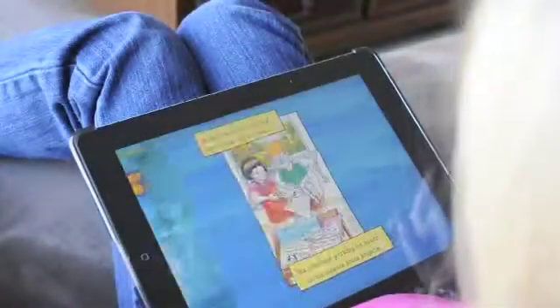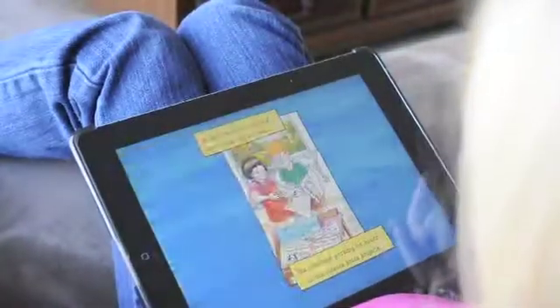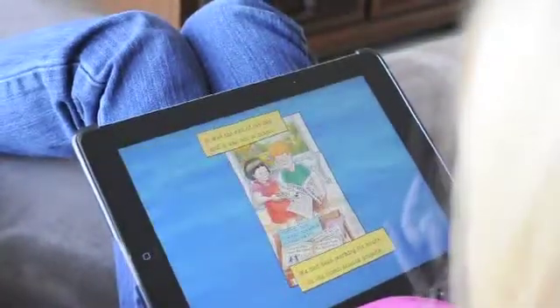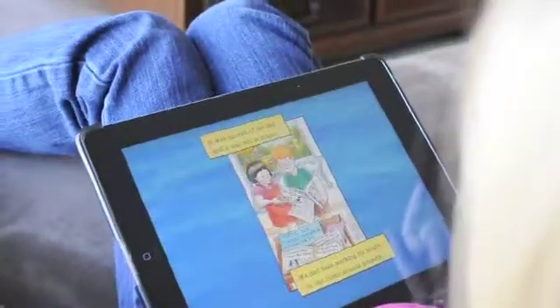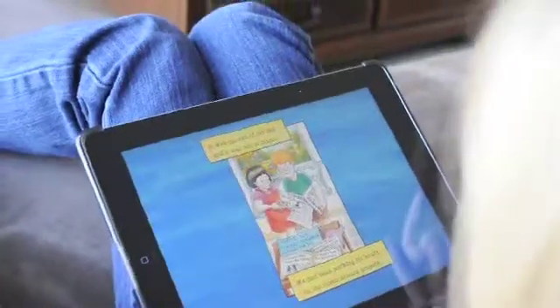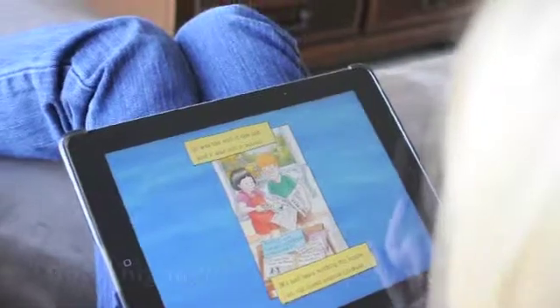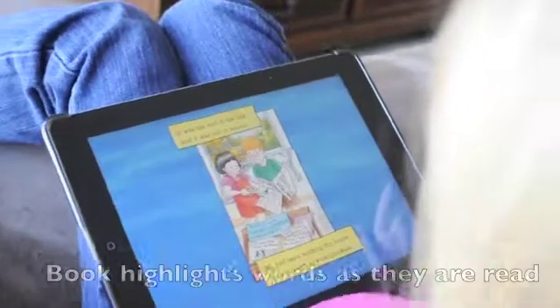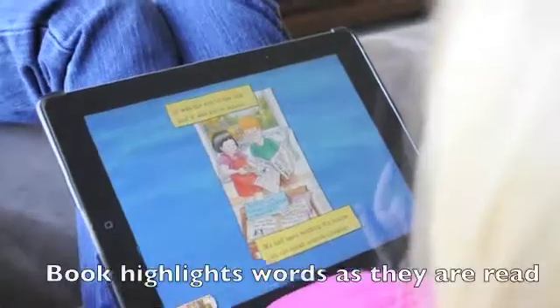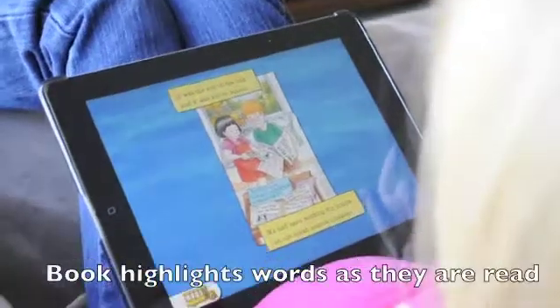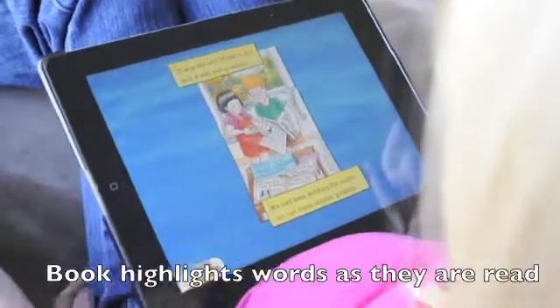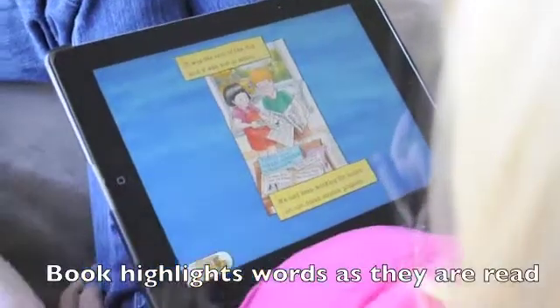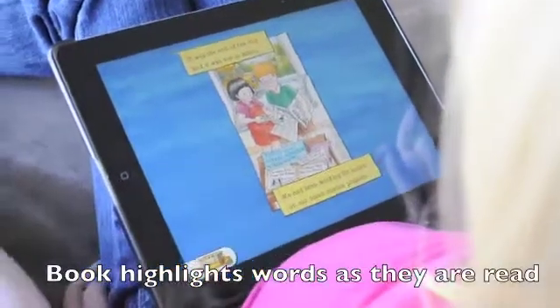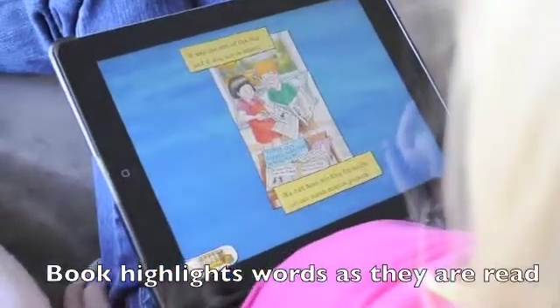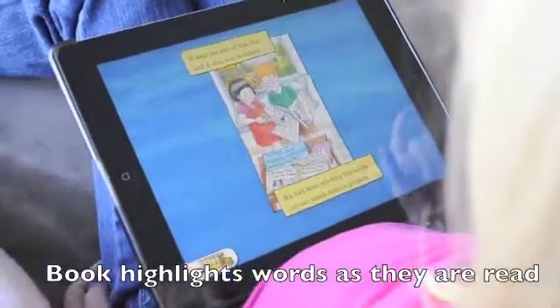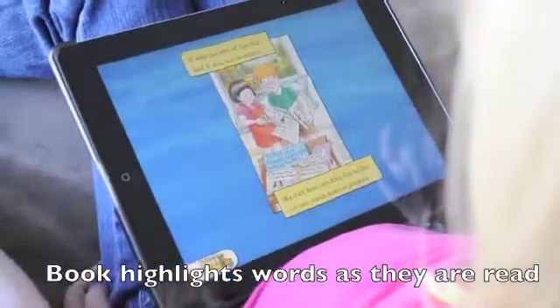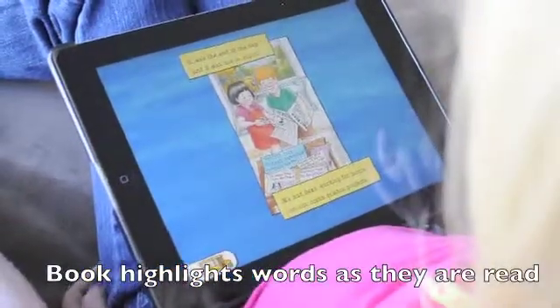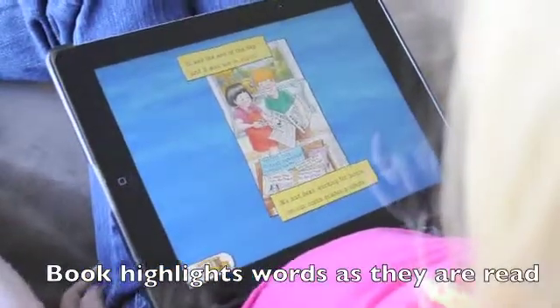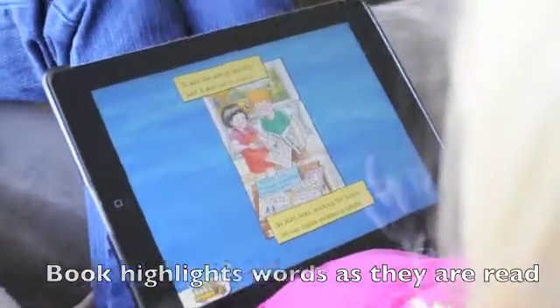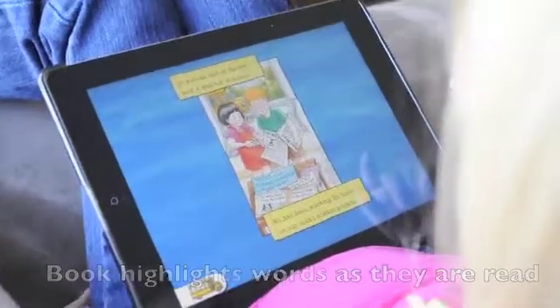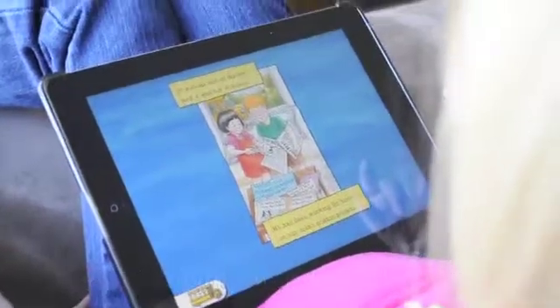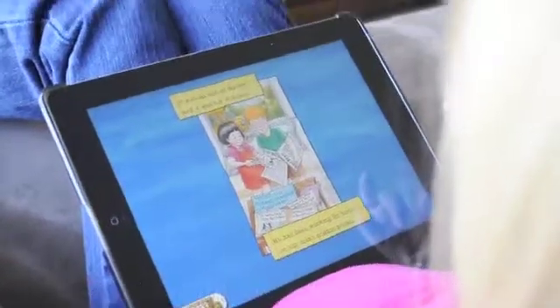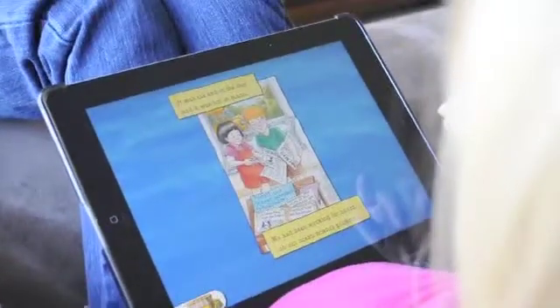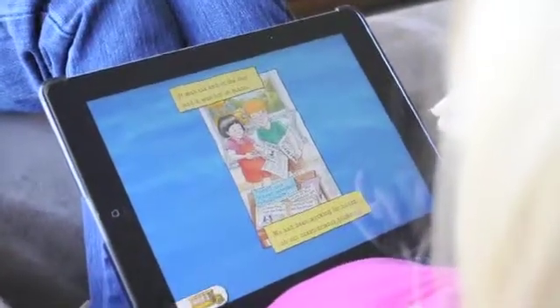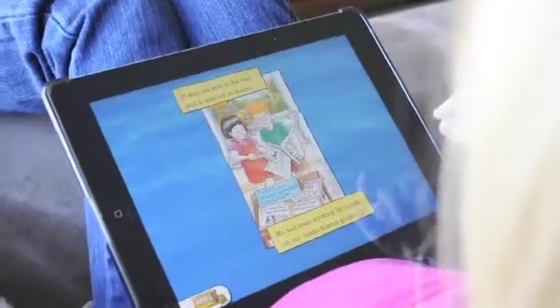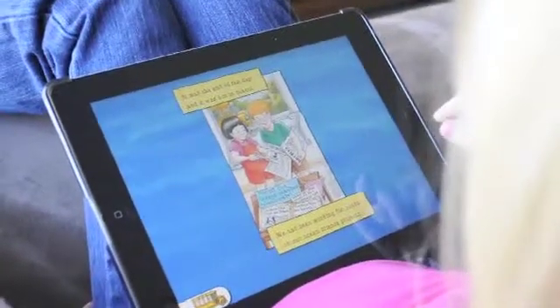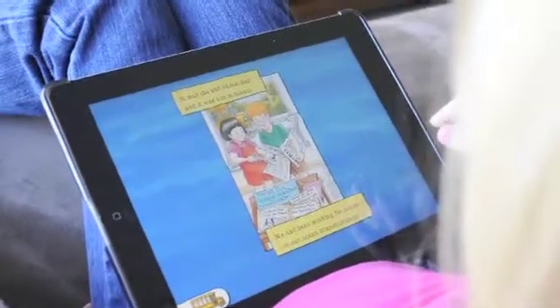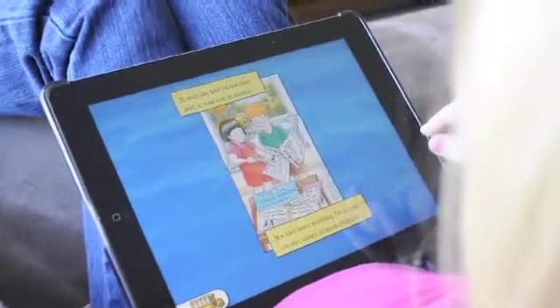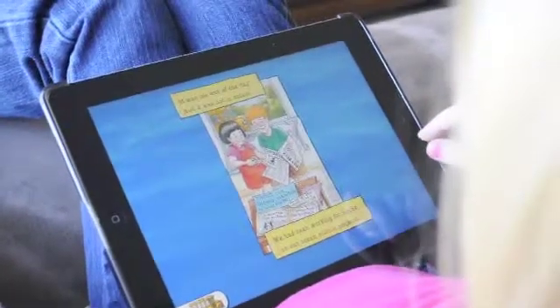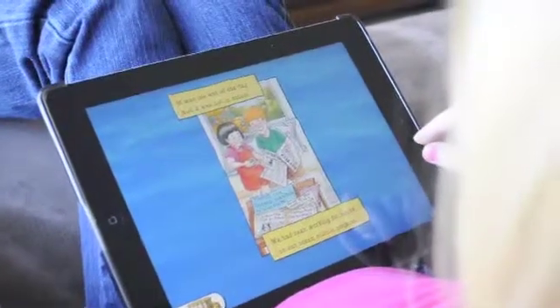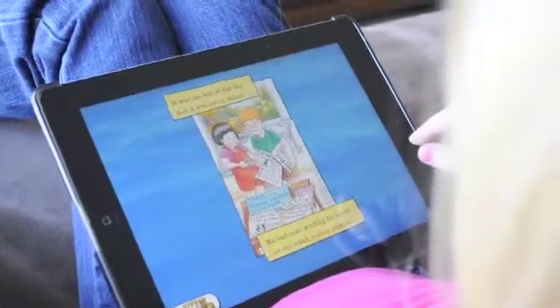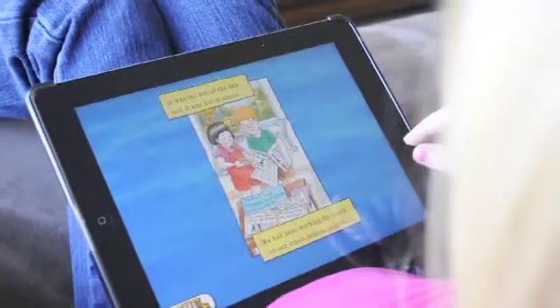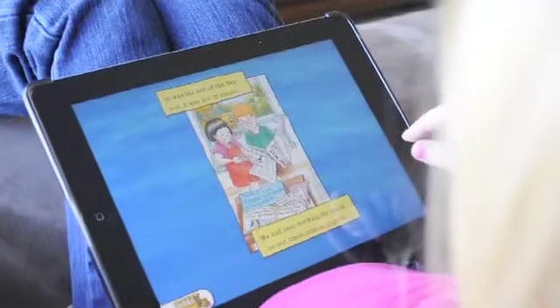It was the end of the day, and it was hot in school. We had been working for hours on our ocean science projects.